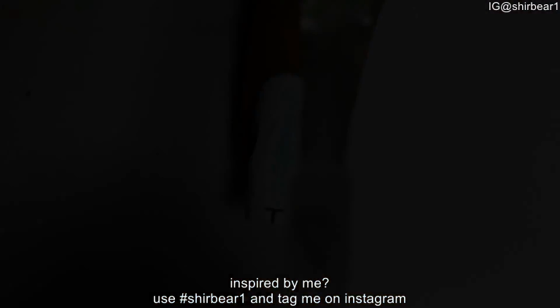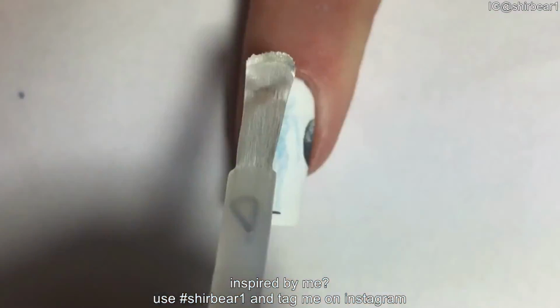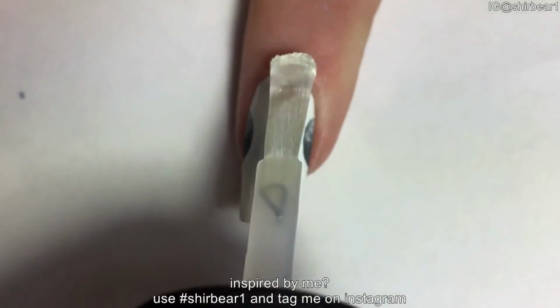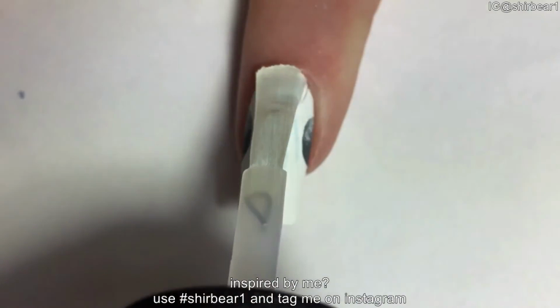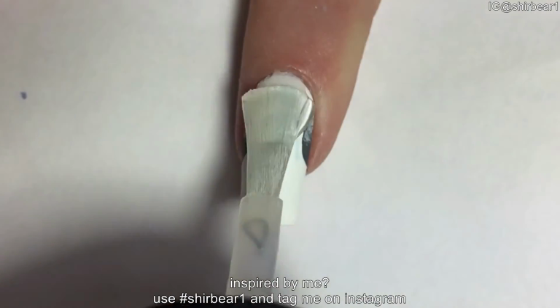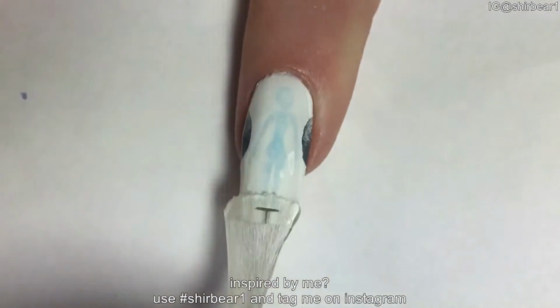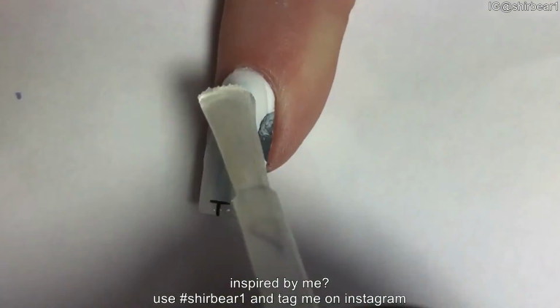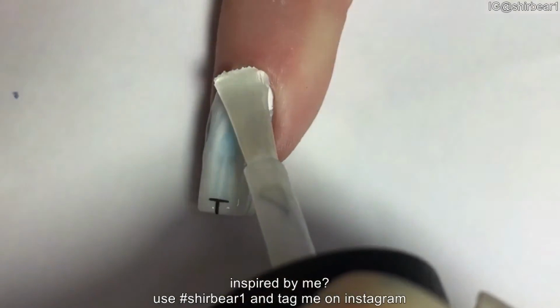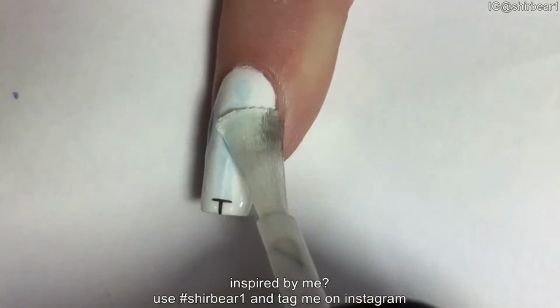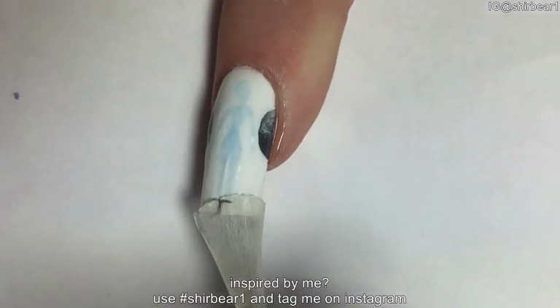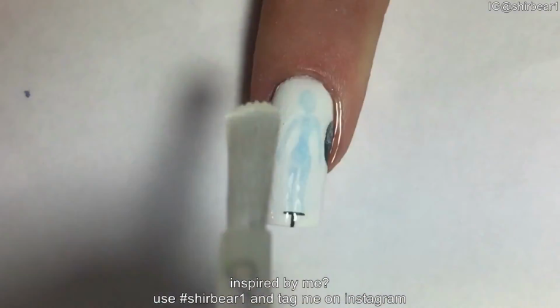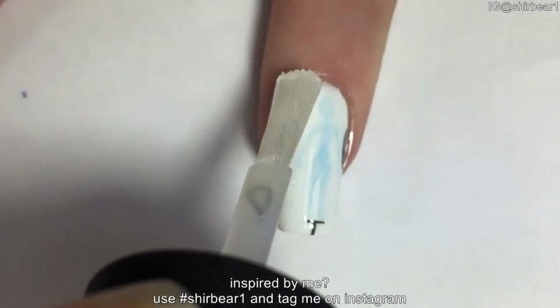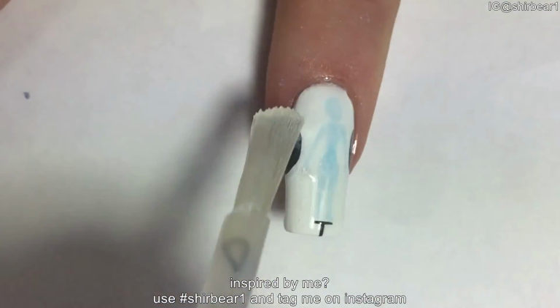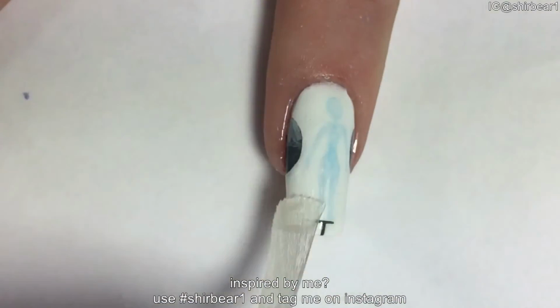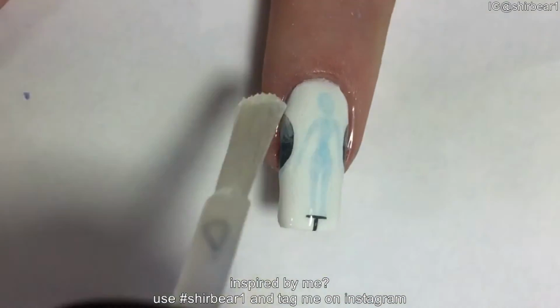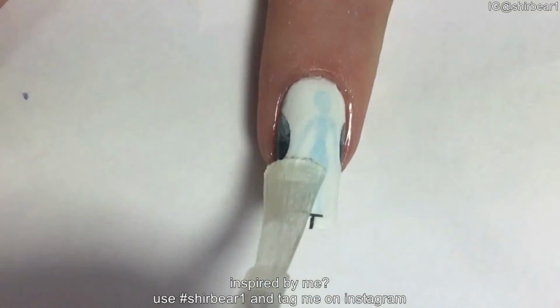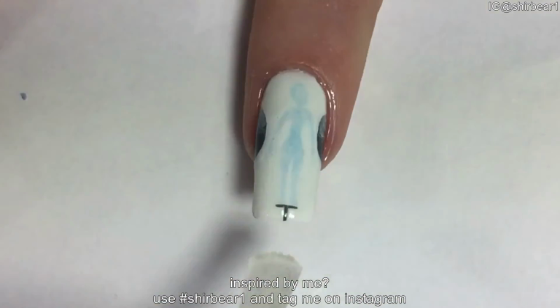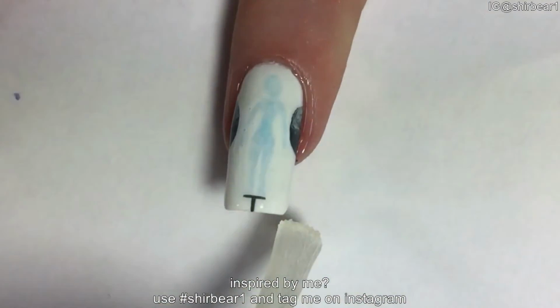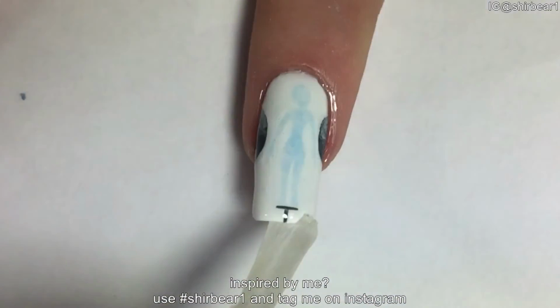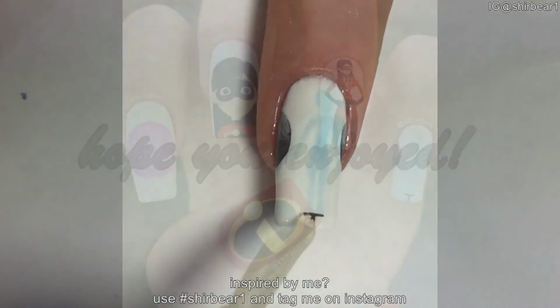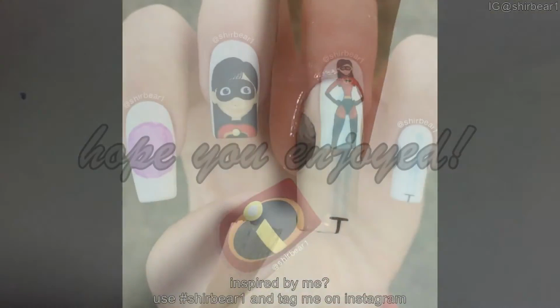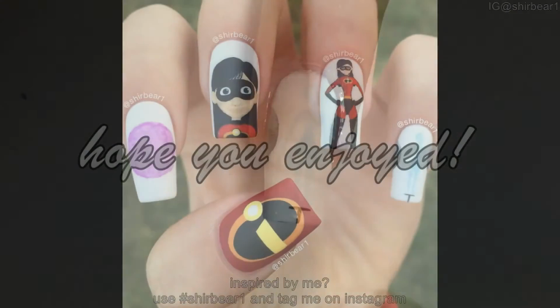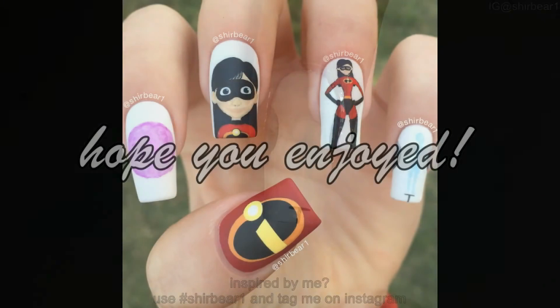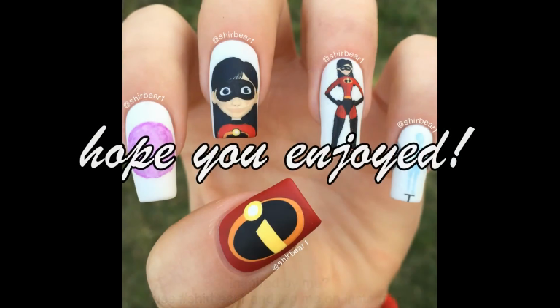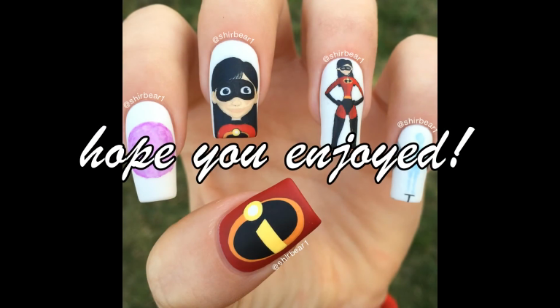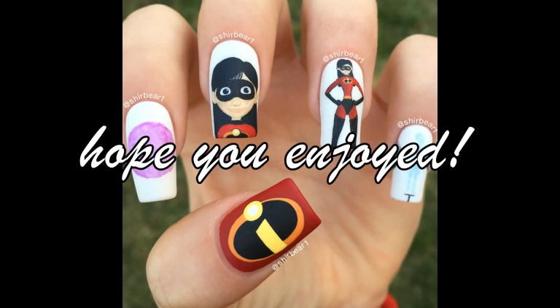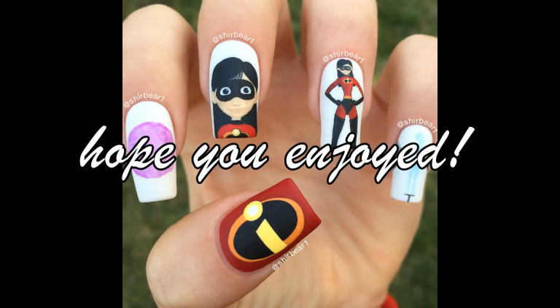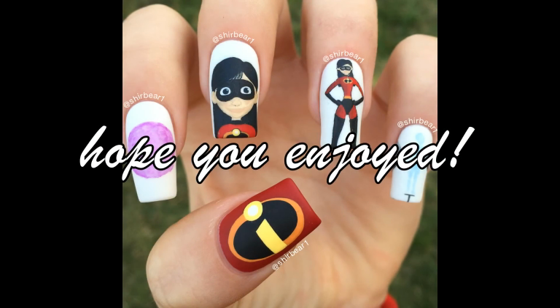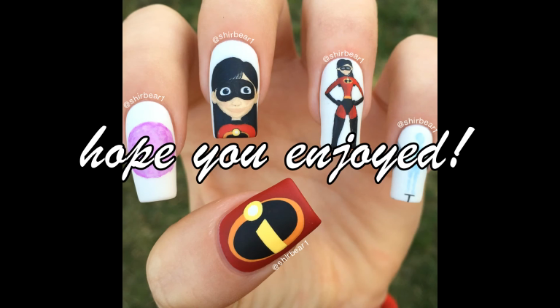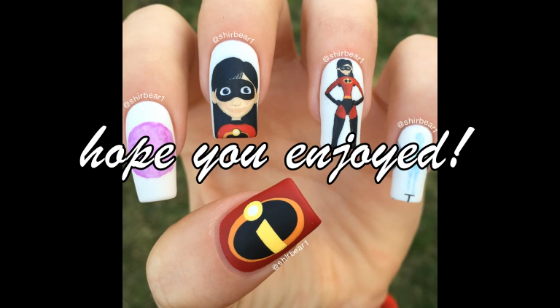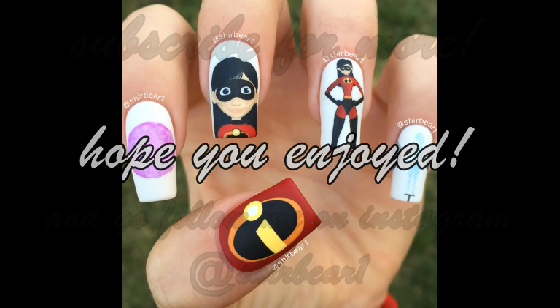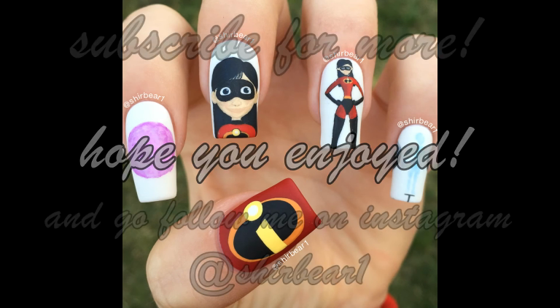When done, apply top coat to smooth out the surface and make your nails look perfect.